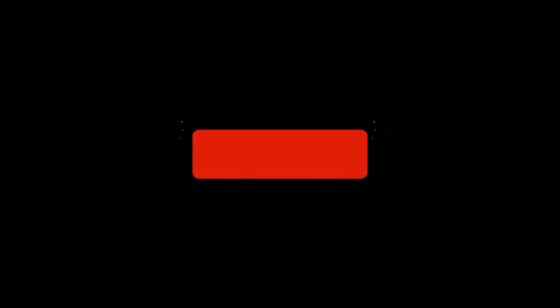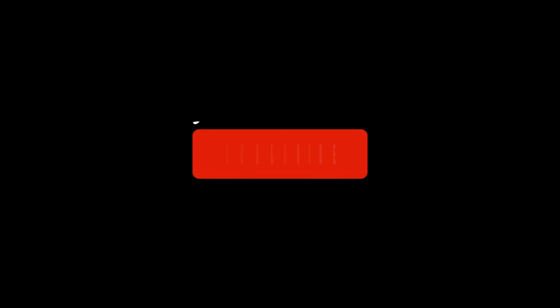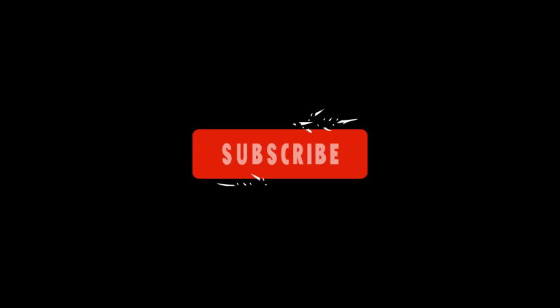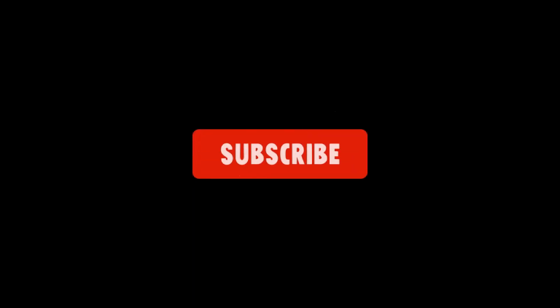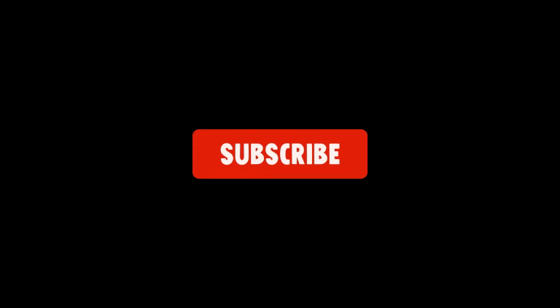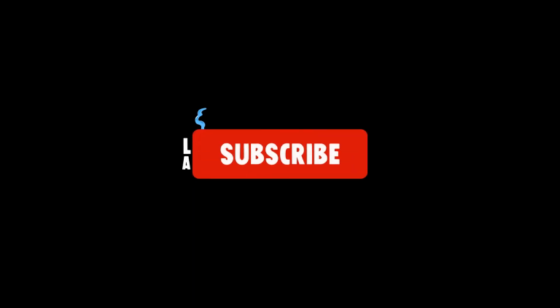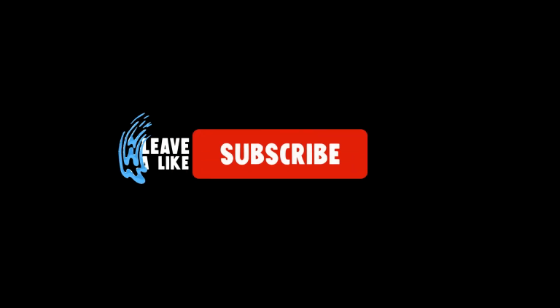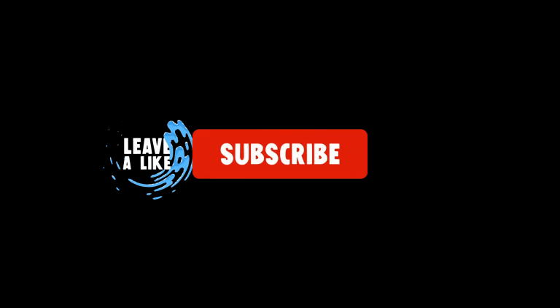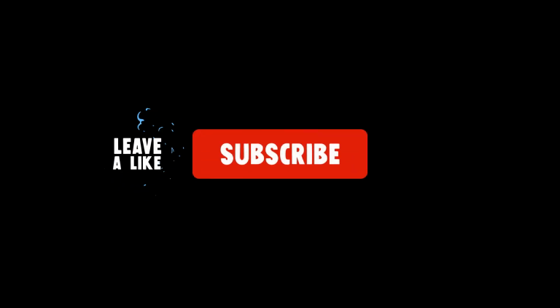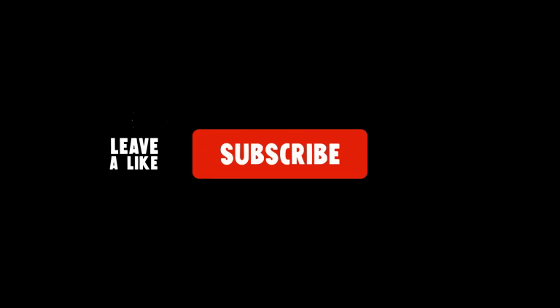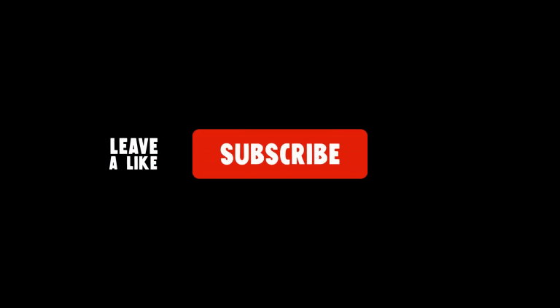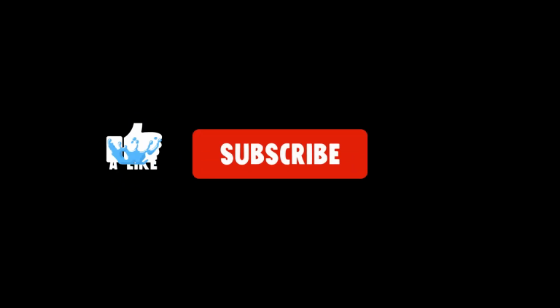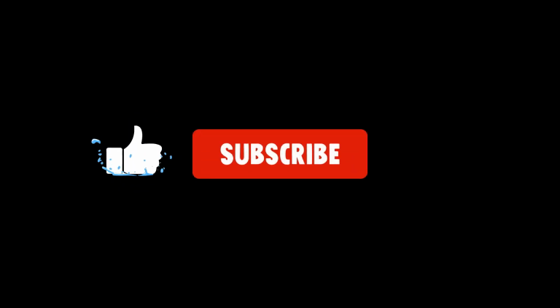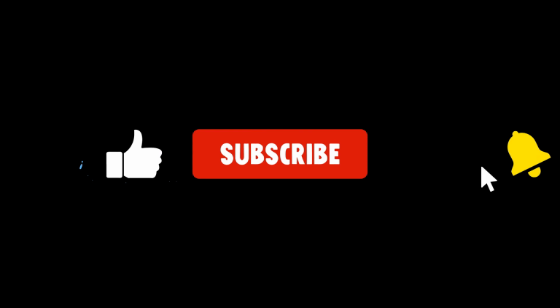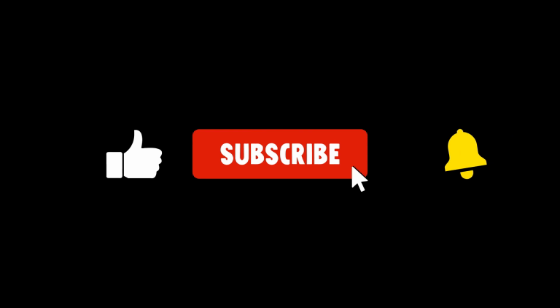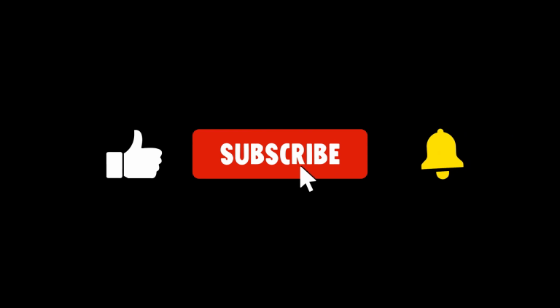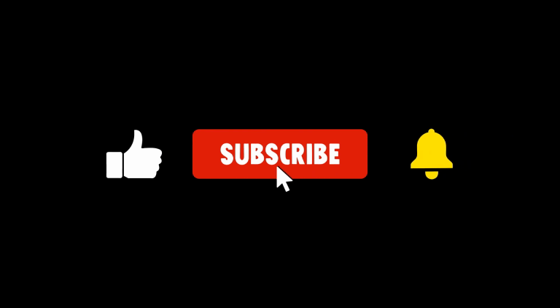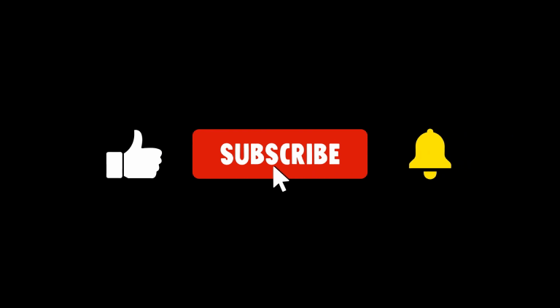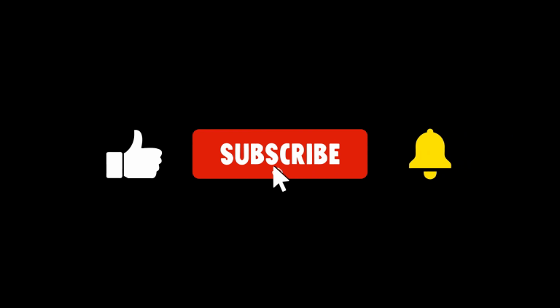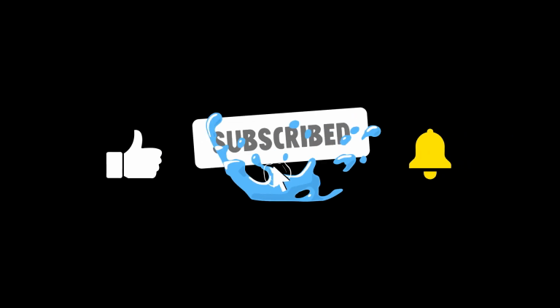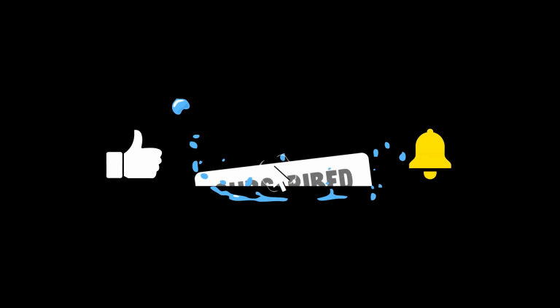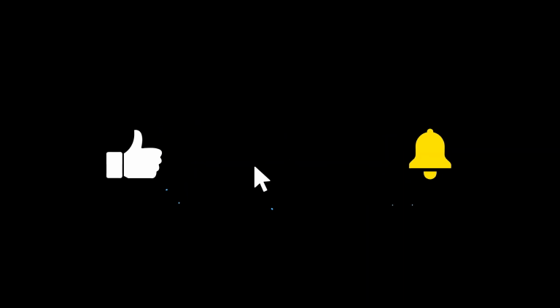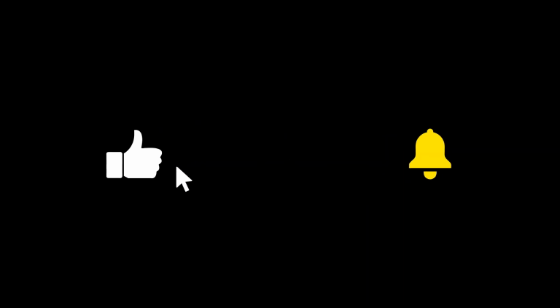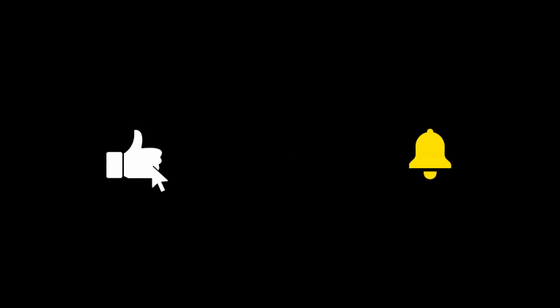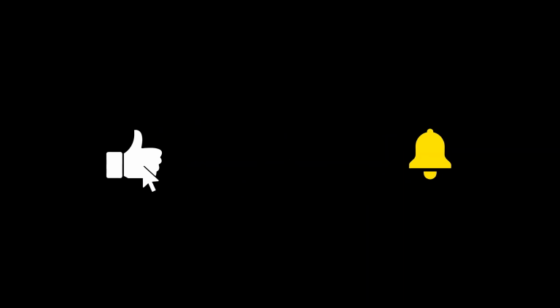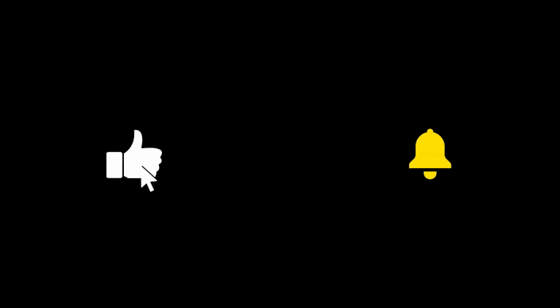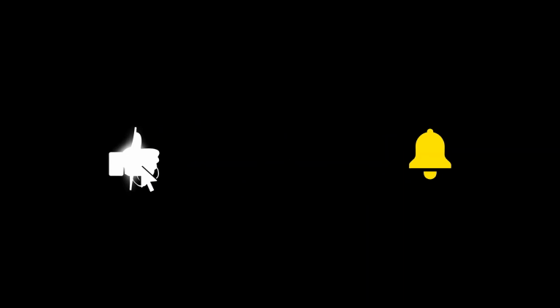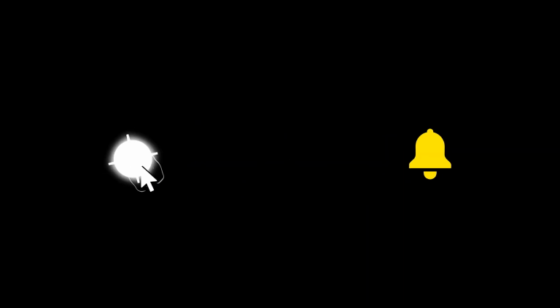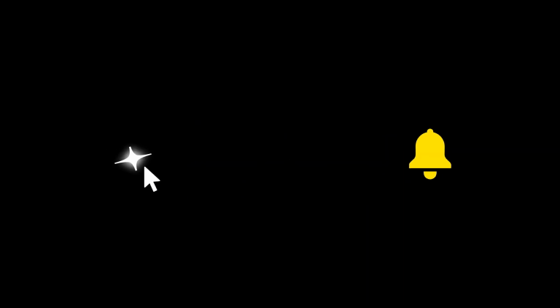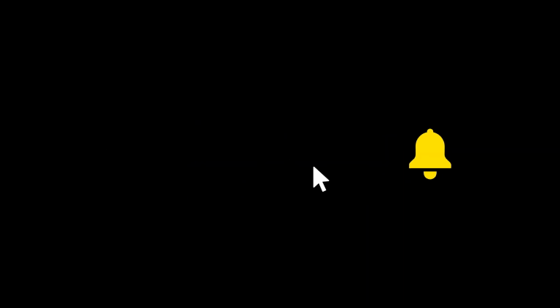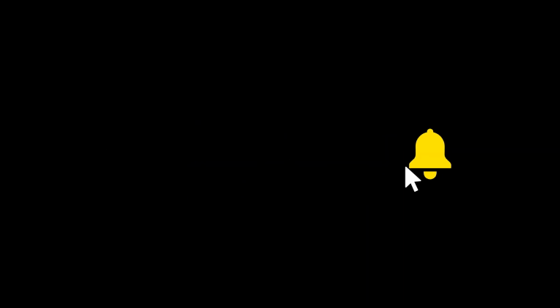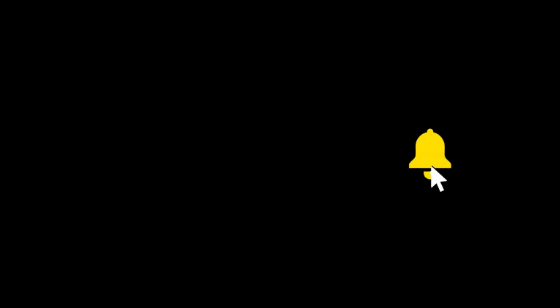Links can be found in the description box below, and don't forget to like, share, and subscribe.